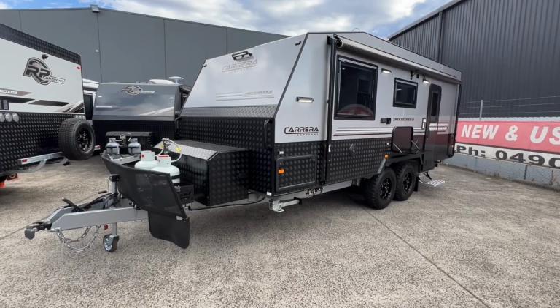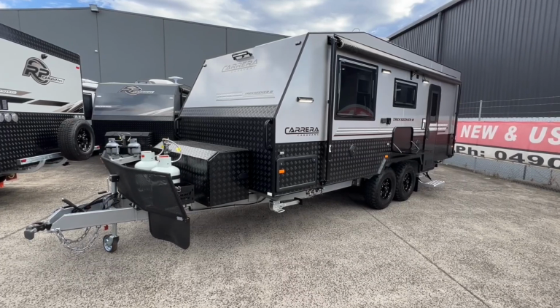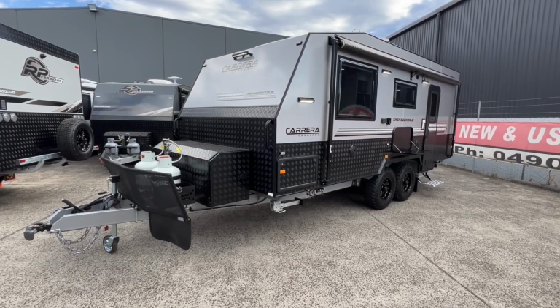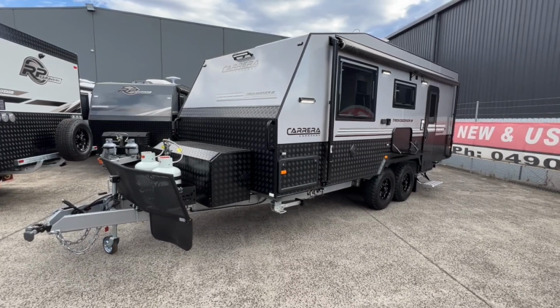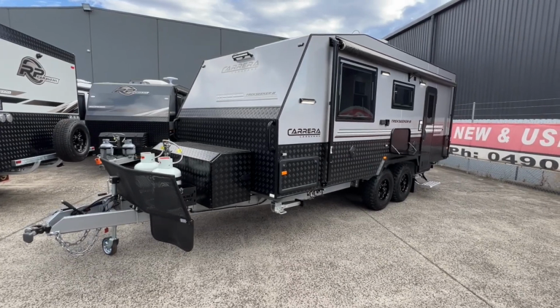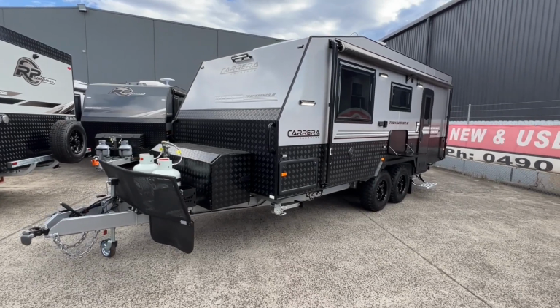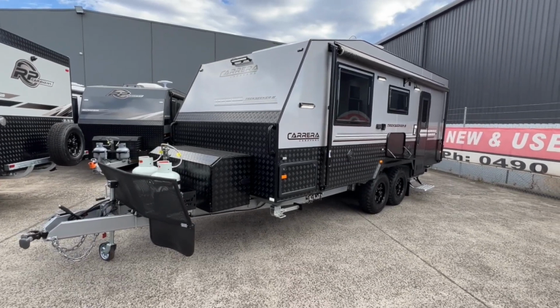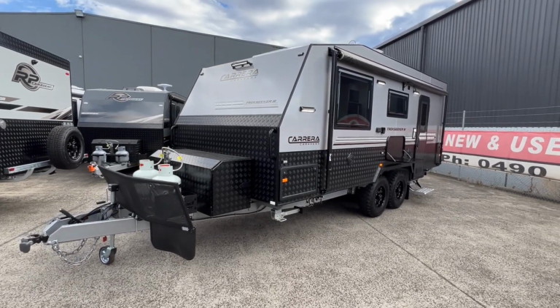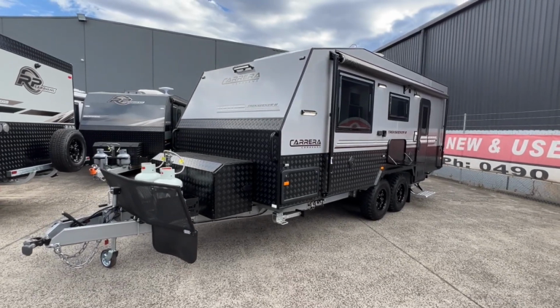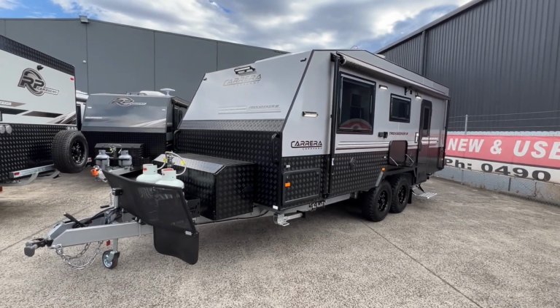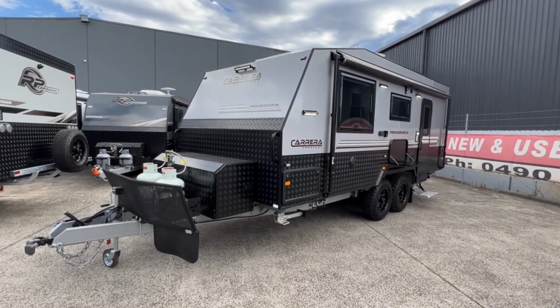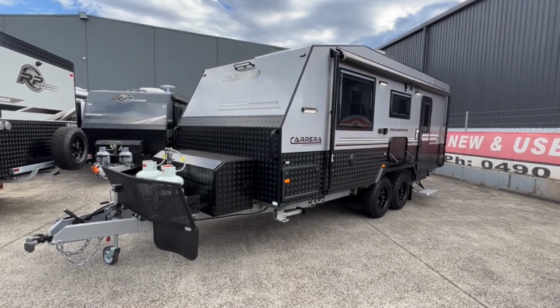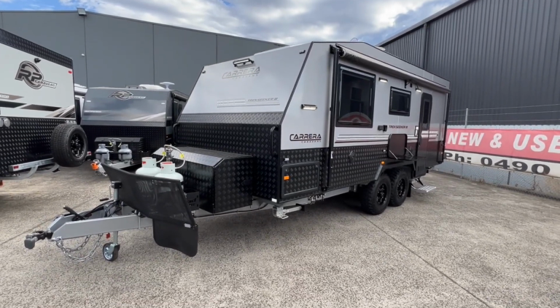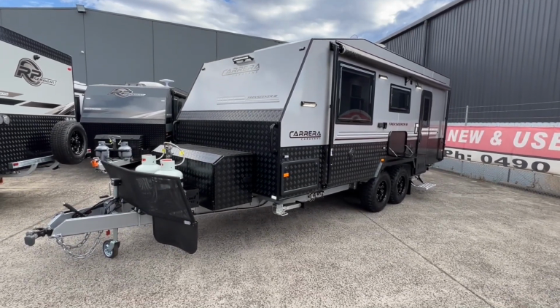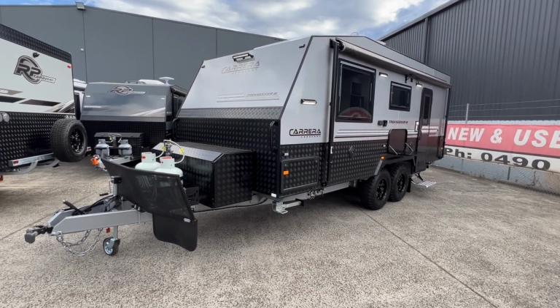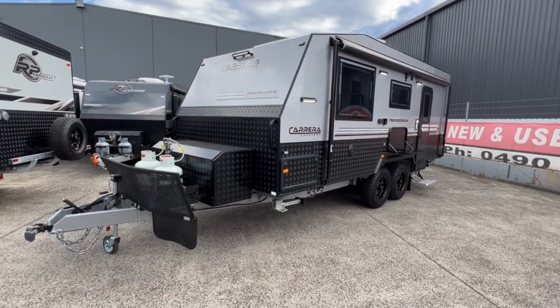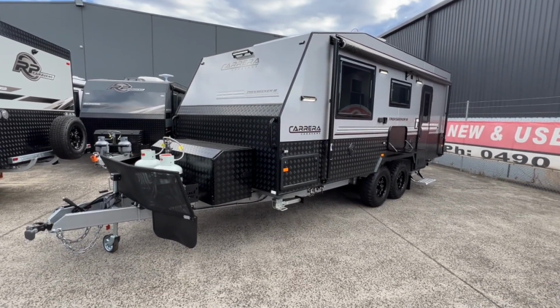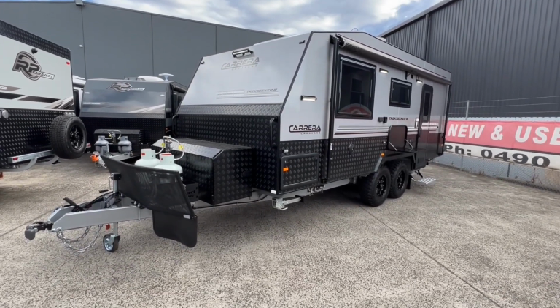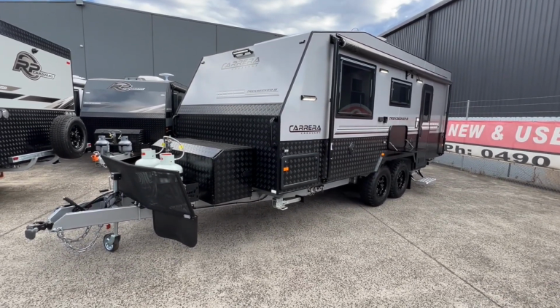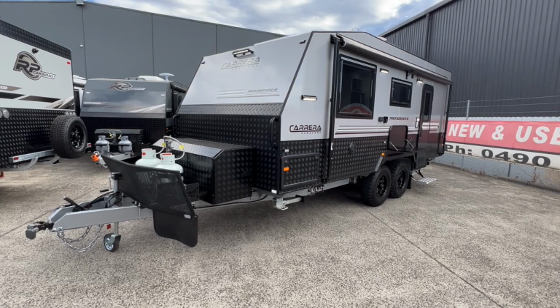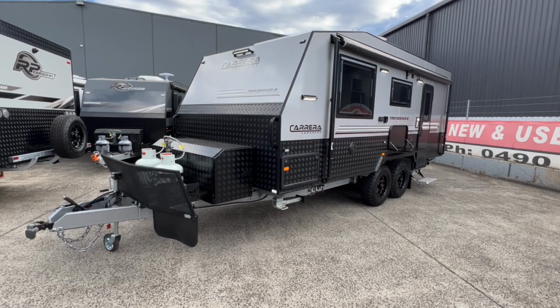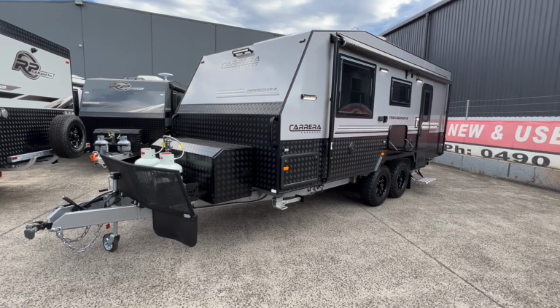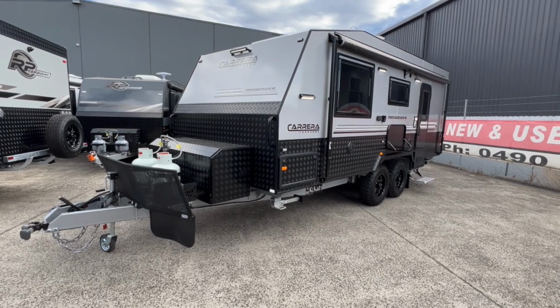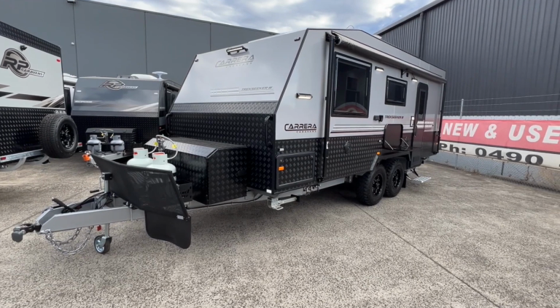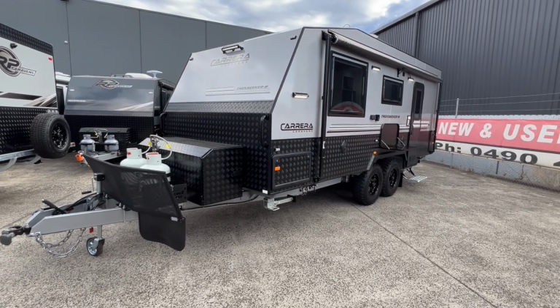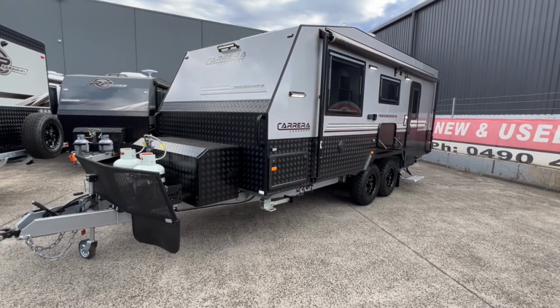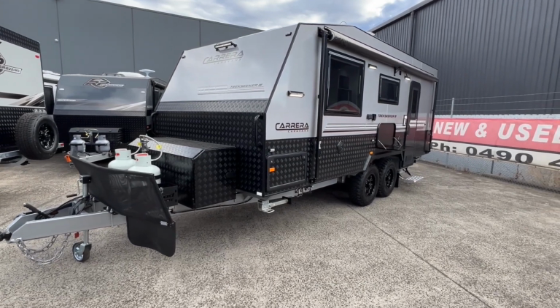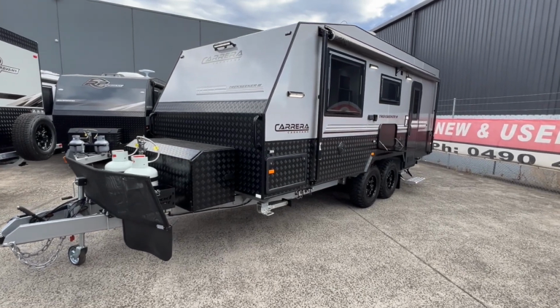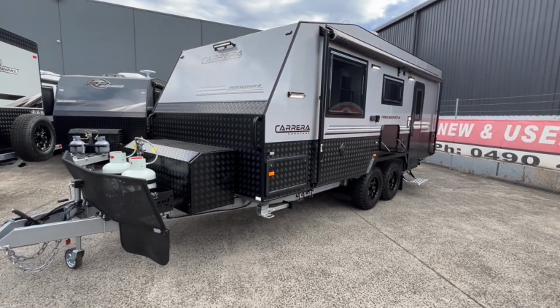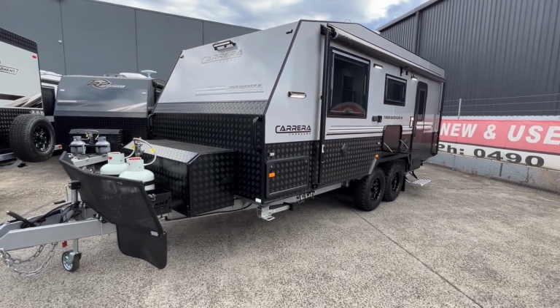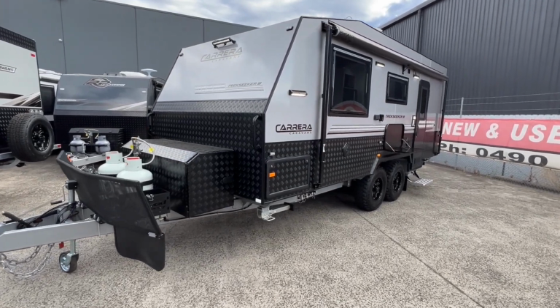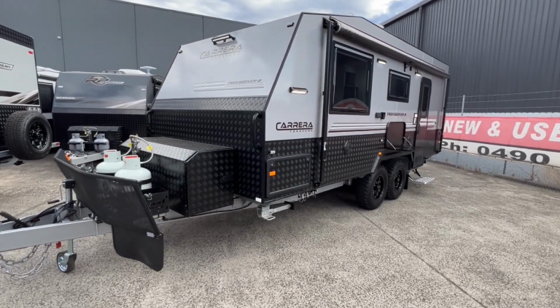Hi, today we're going to be doing an in-depth walkthrough of the 2023 Carrera Trek Seeker 3, 19 foot 6.